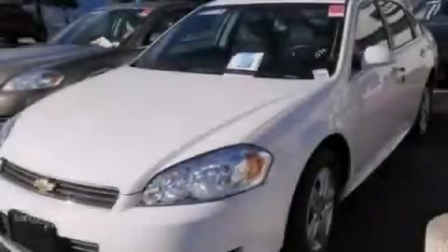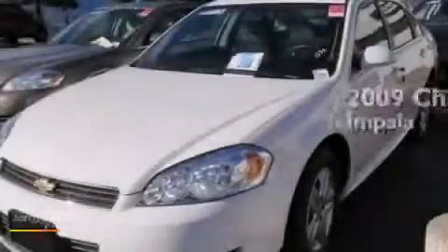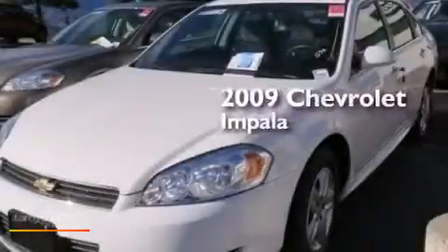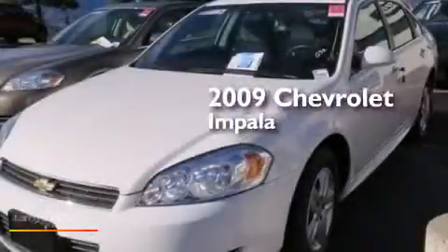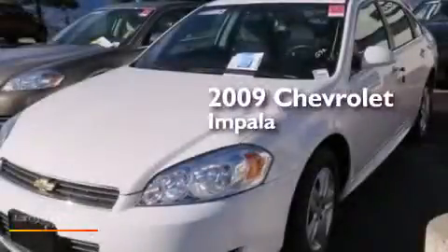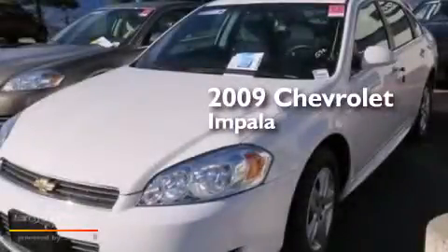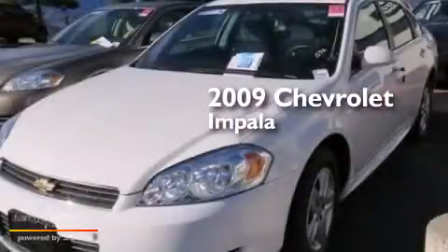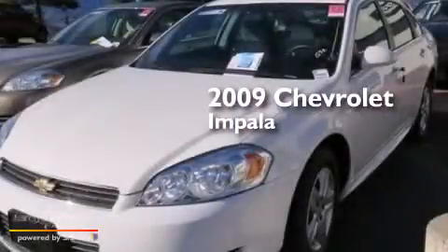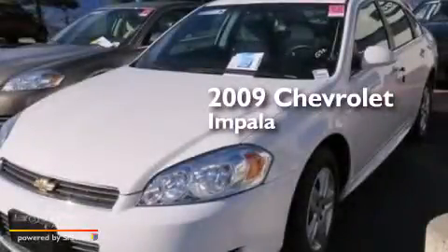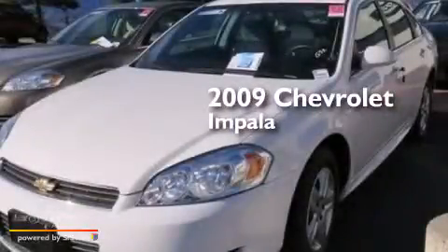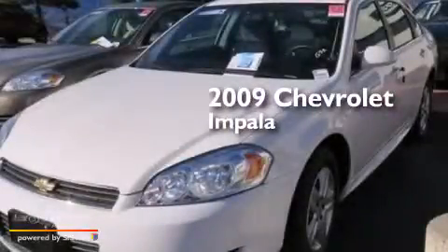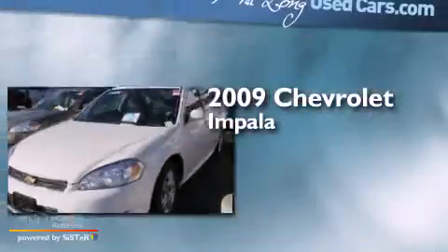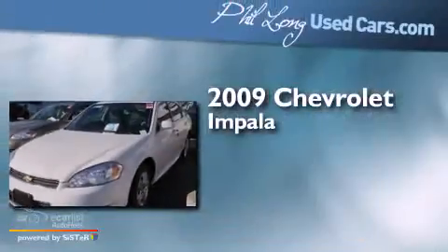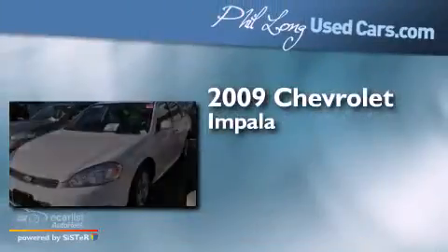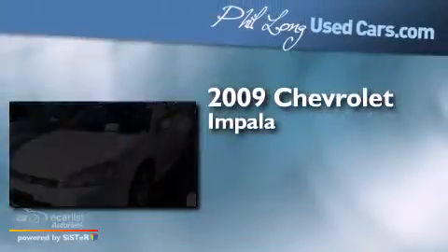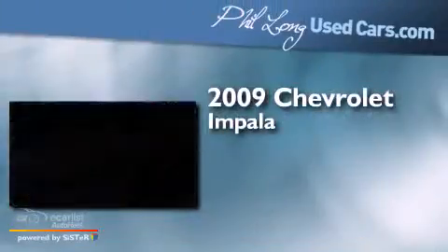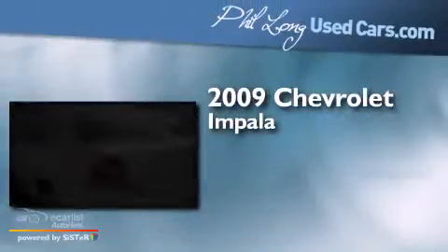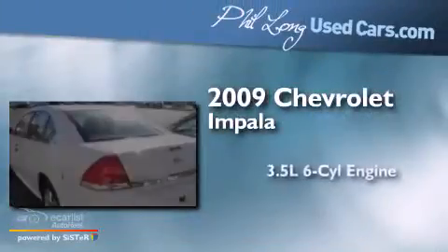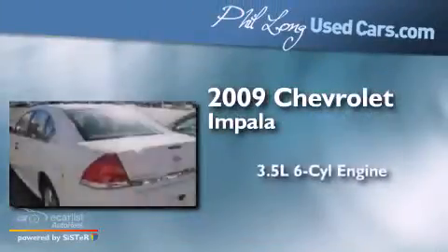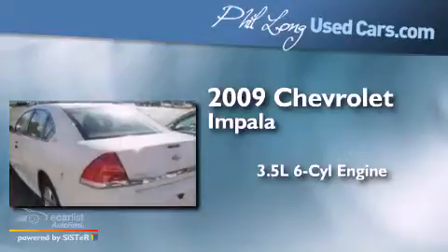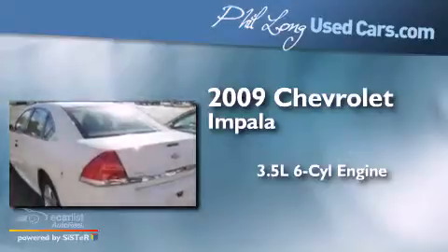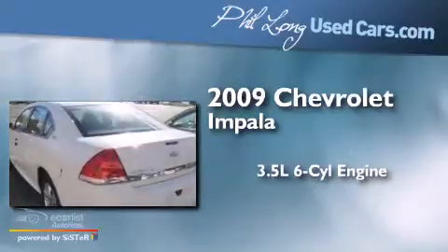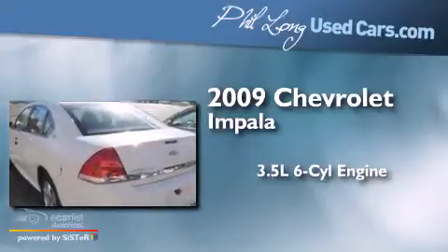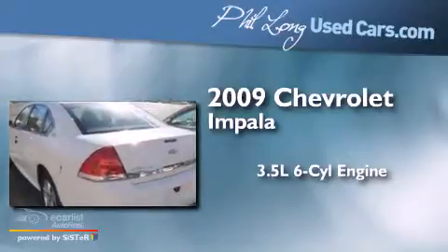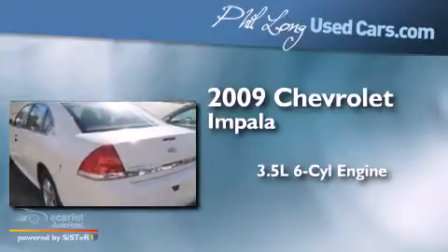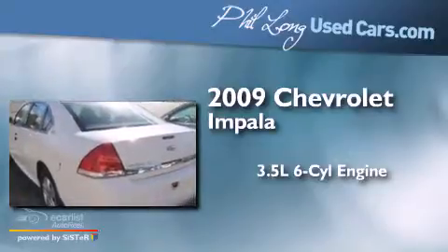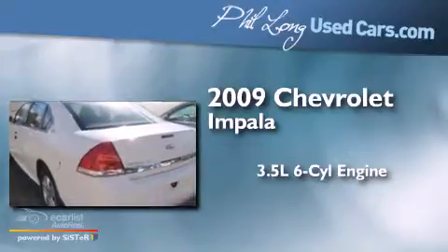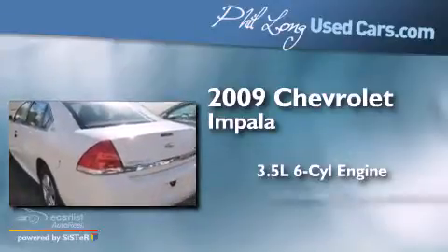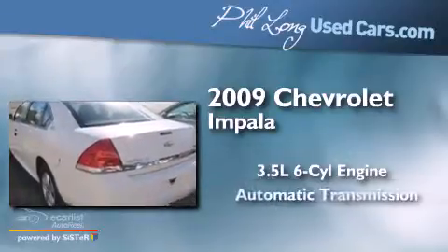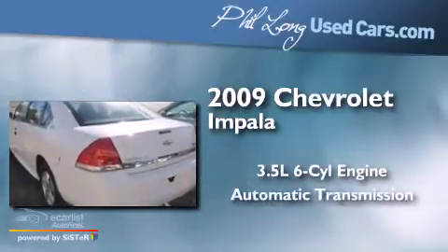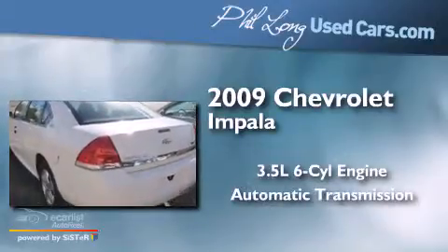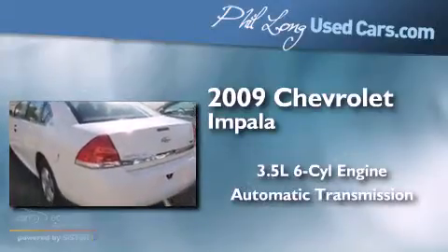This is a 2009 Chevrolet Impala. It has a 3.5-liter, six-cylinder engine and an automatic transmission.